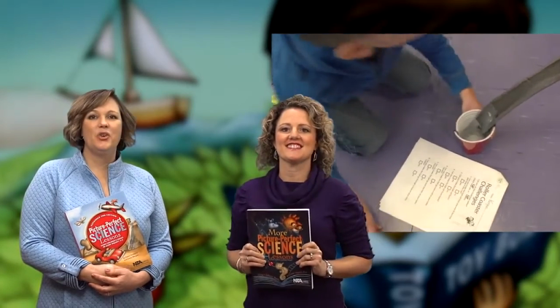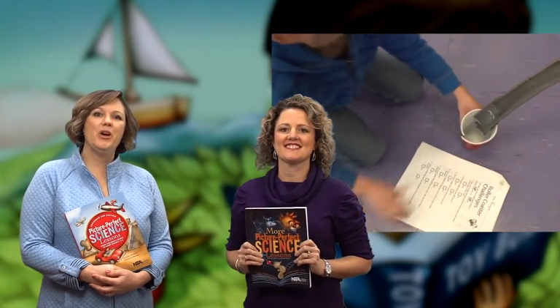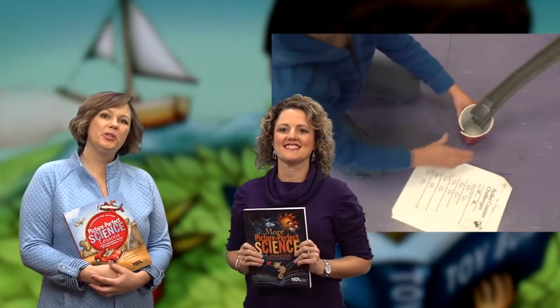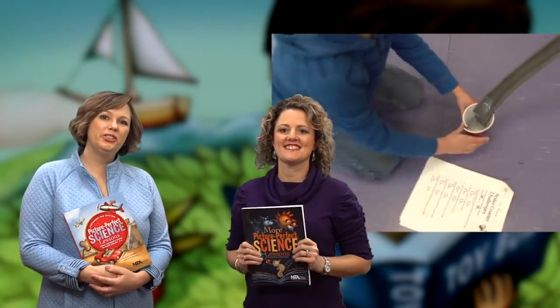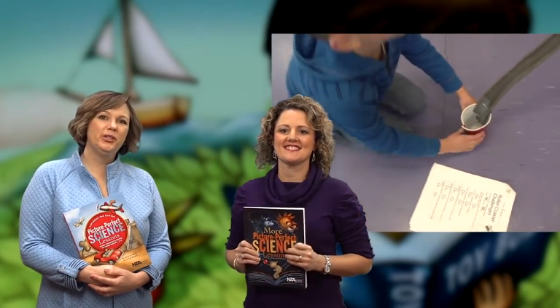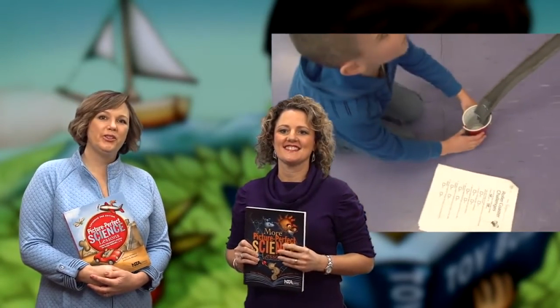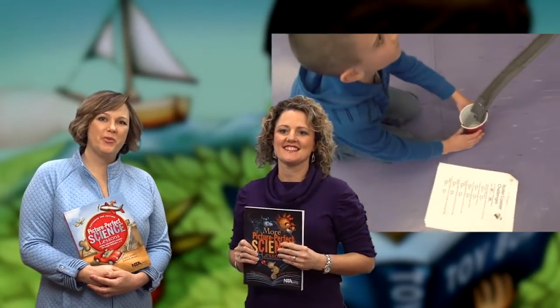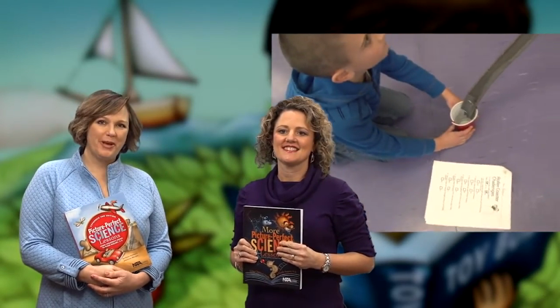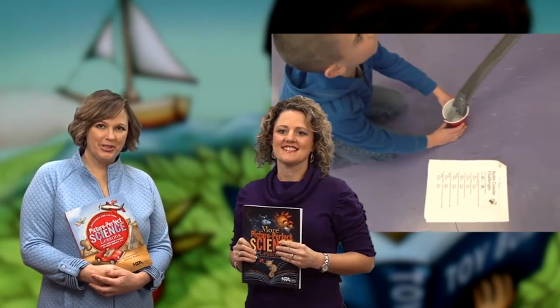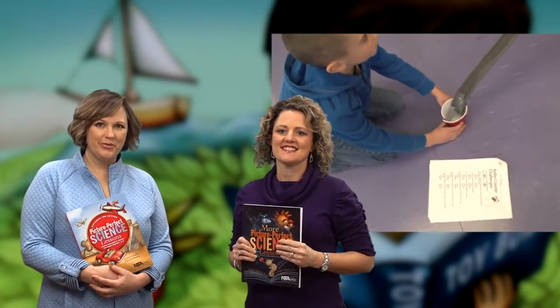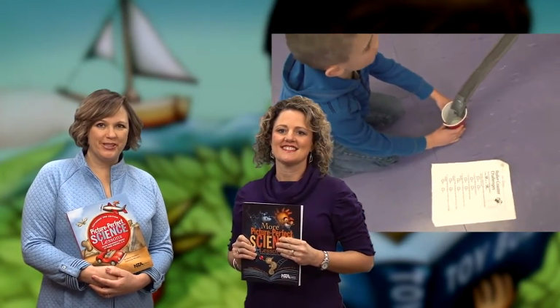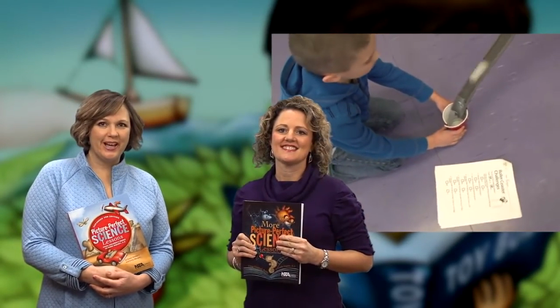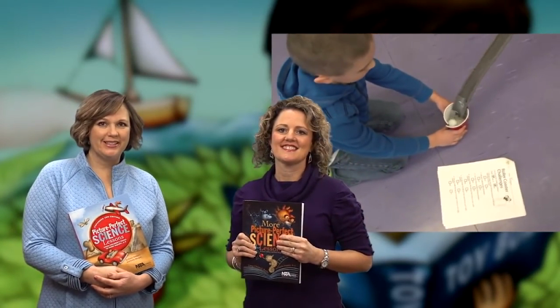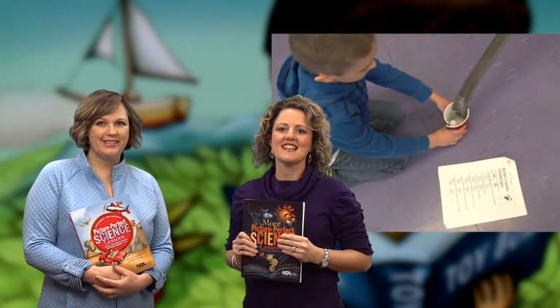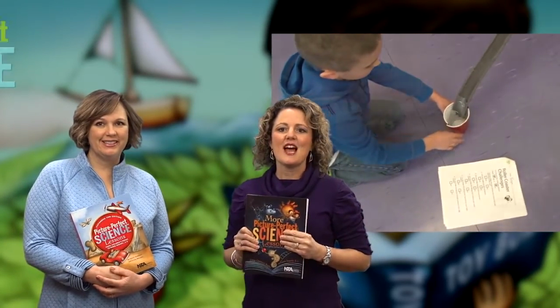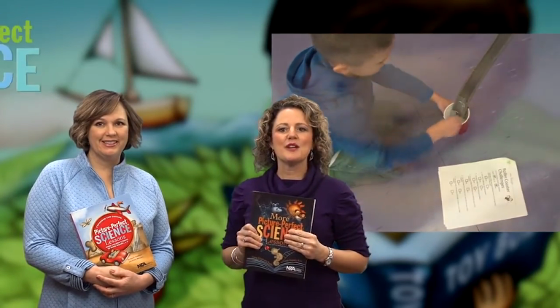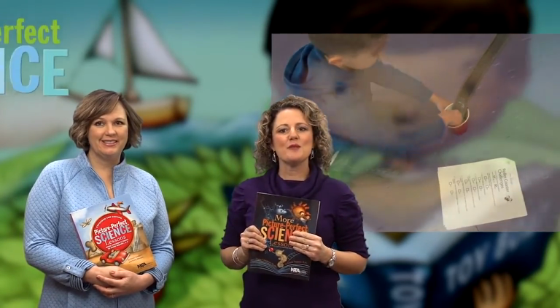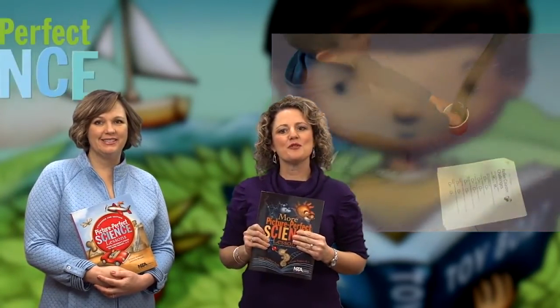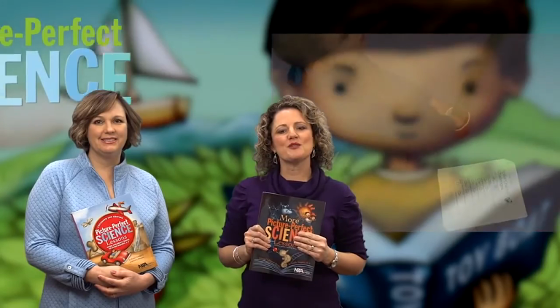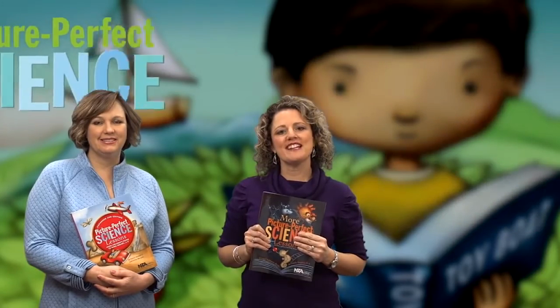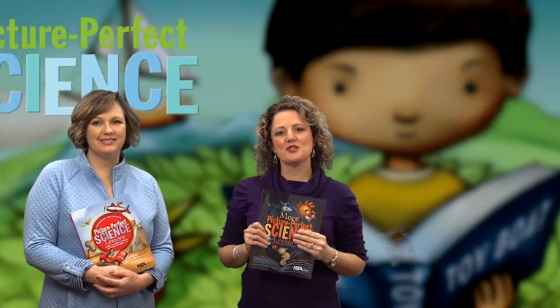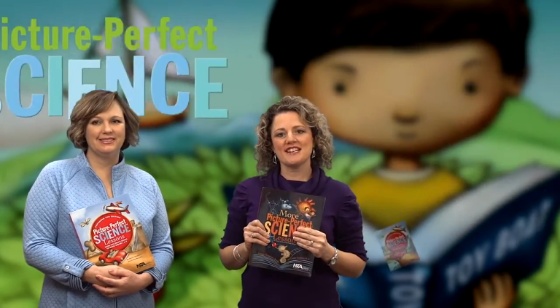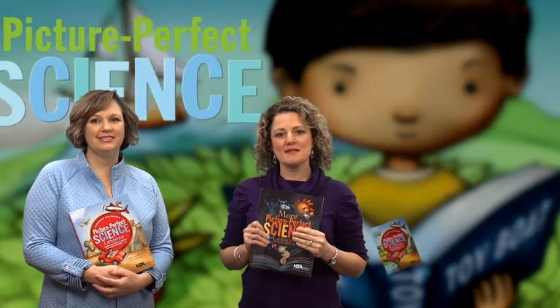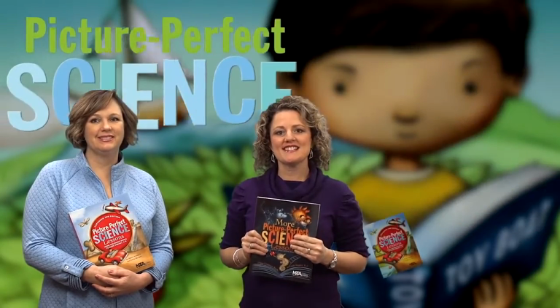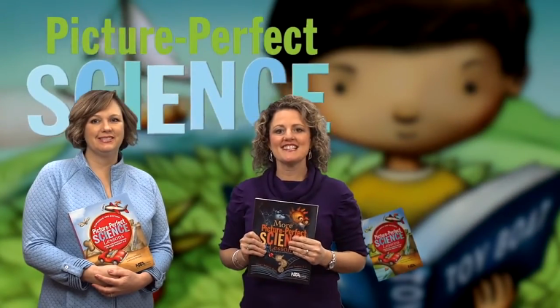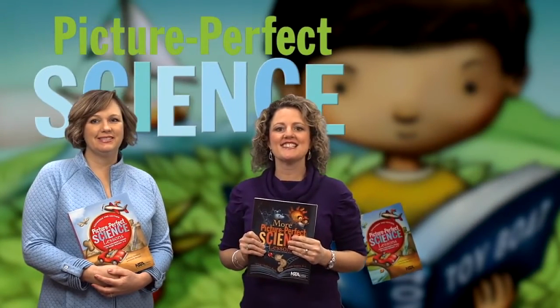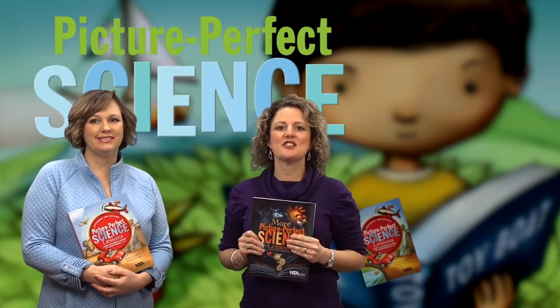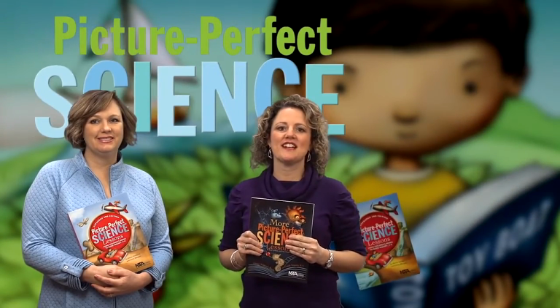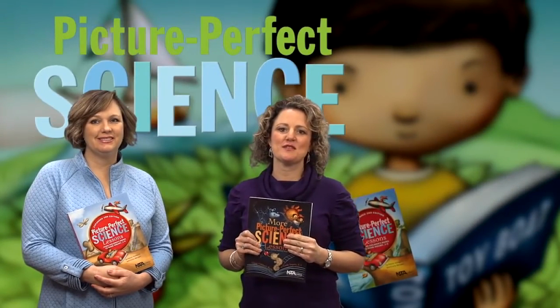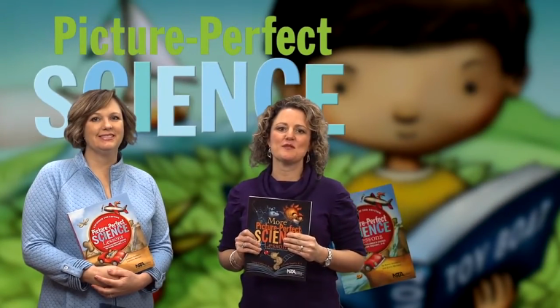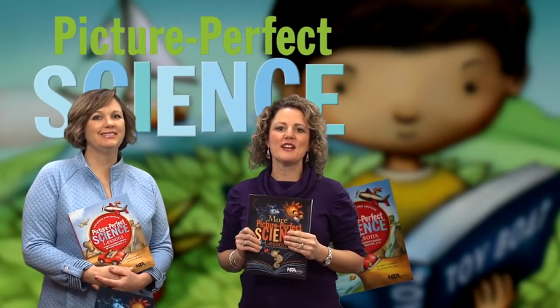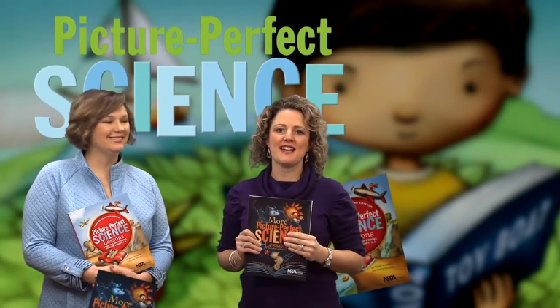We hope you'll enjoy learning more about Picture Perfect Science, and we hope you'll feel ready to try some of these lessons in your classroom right away.